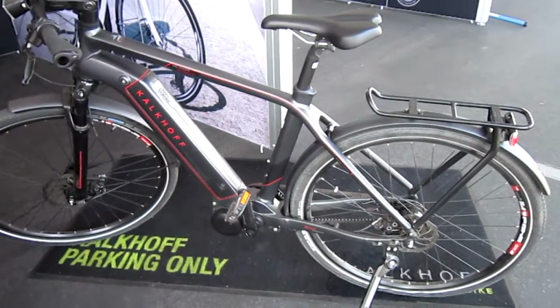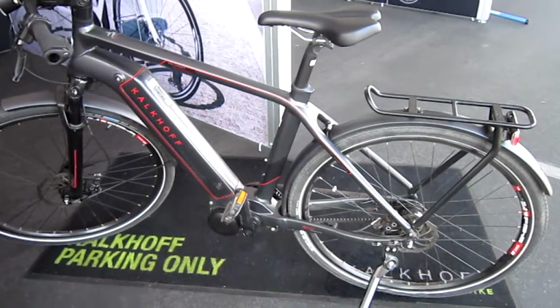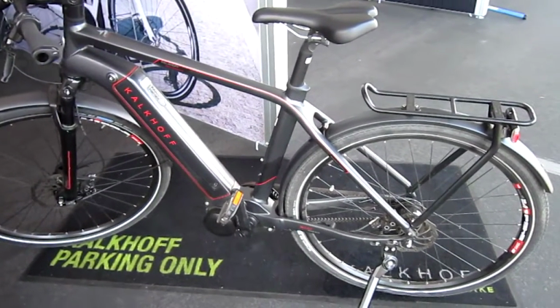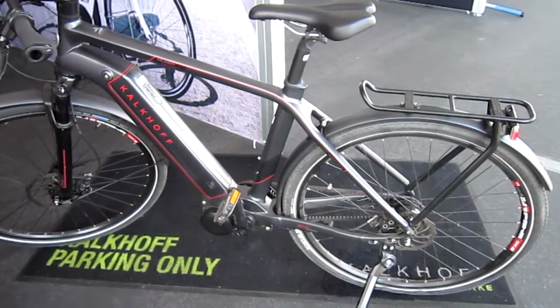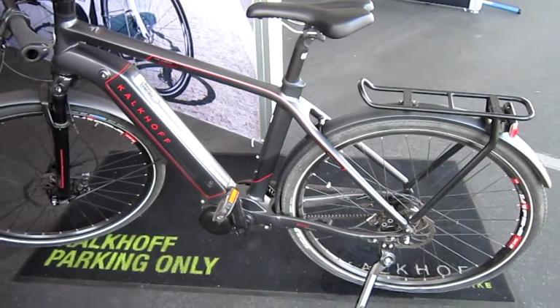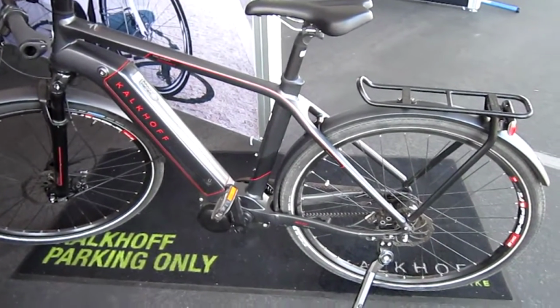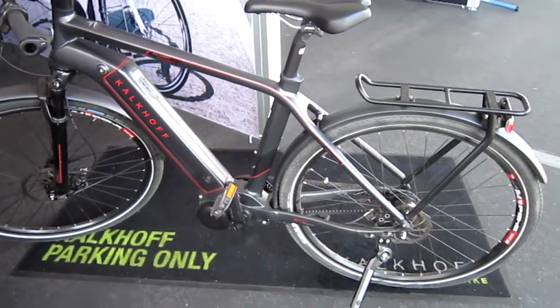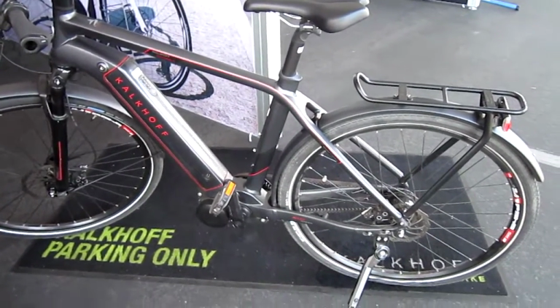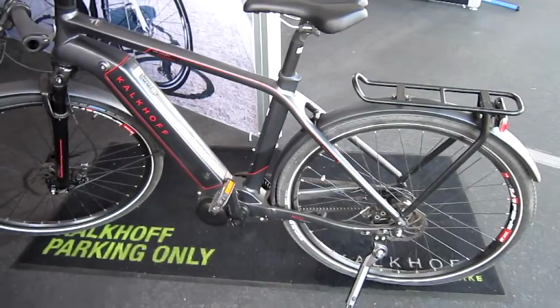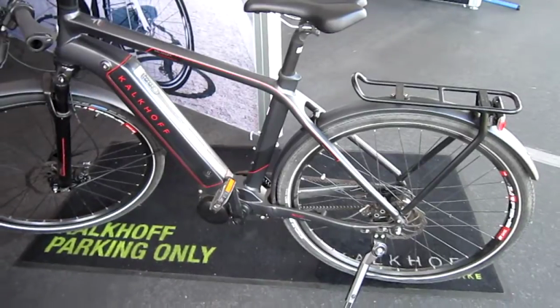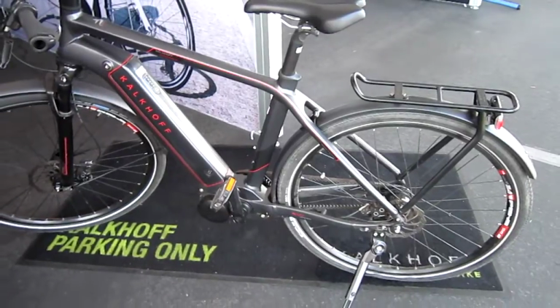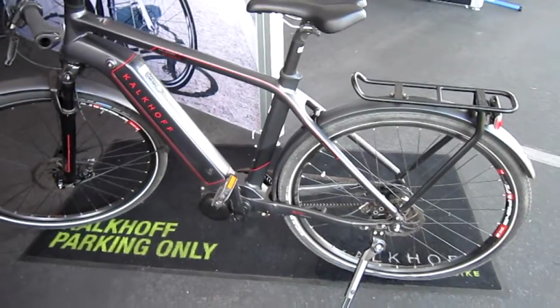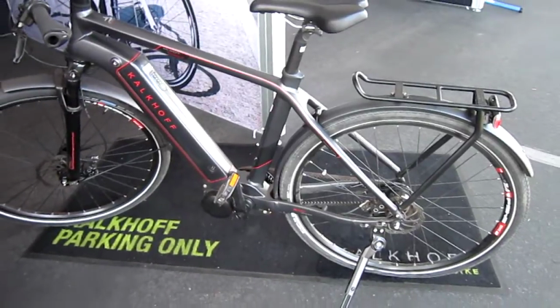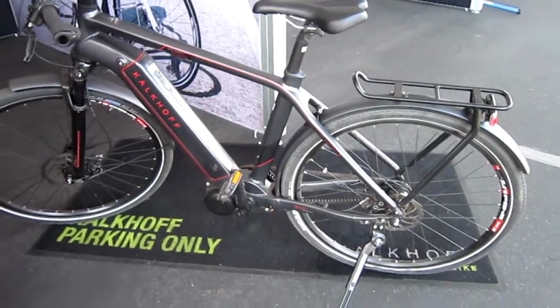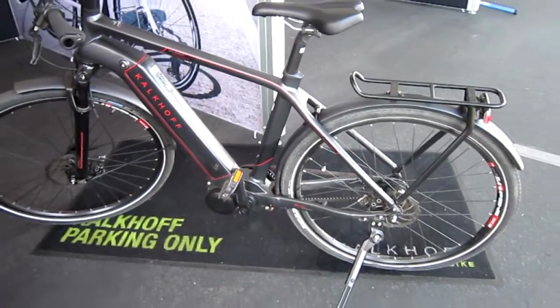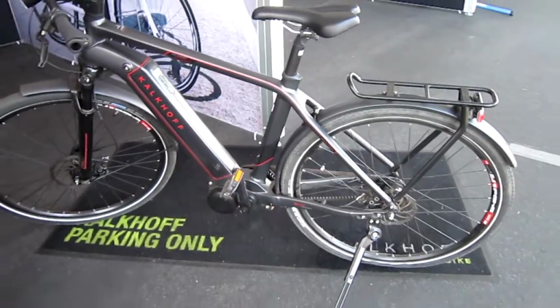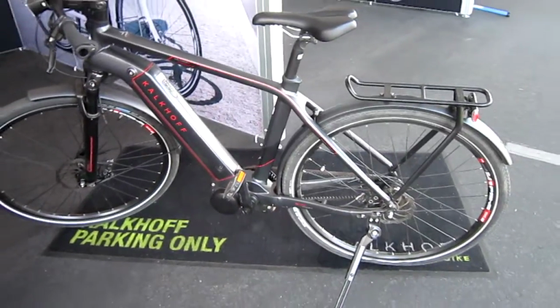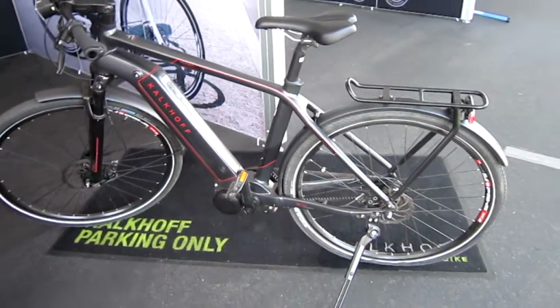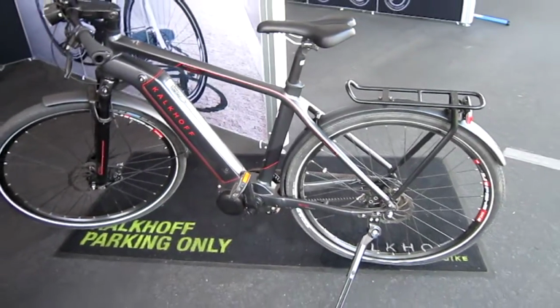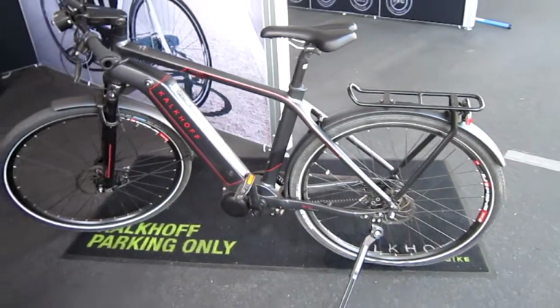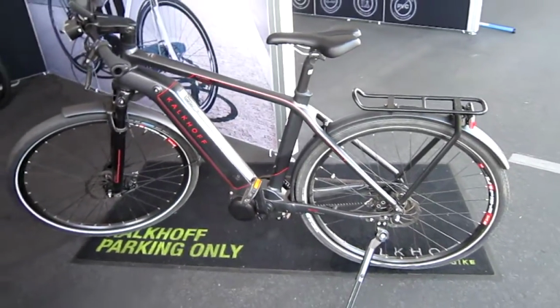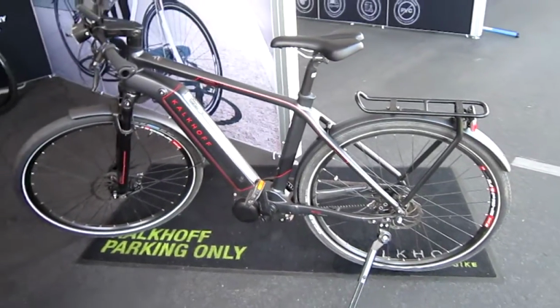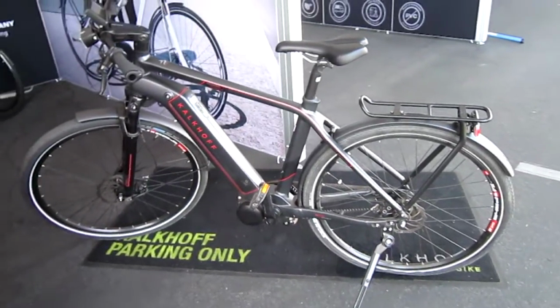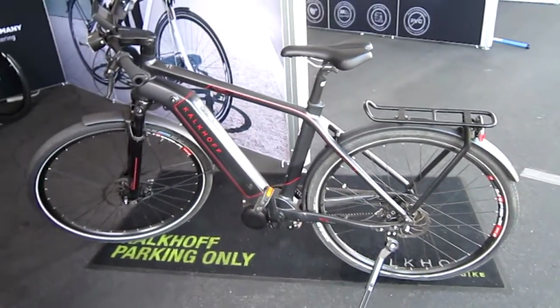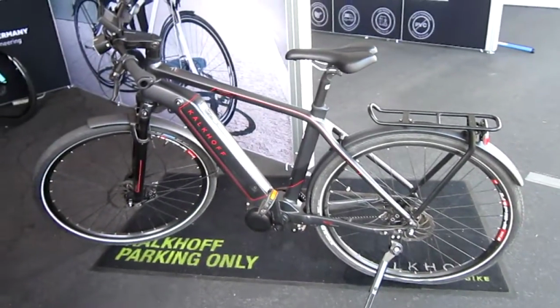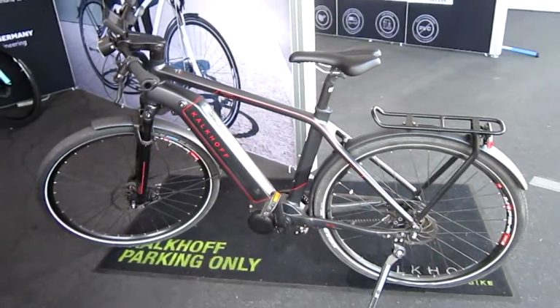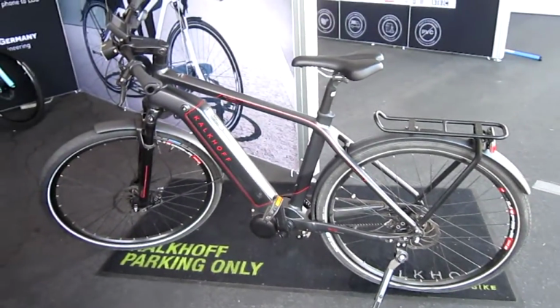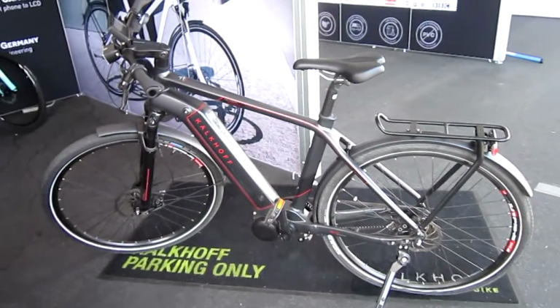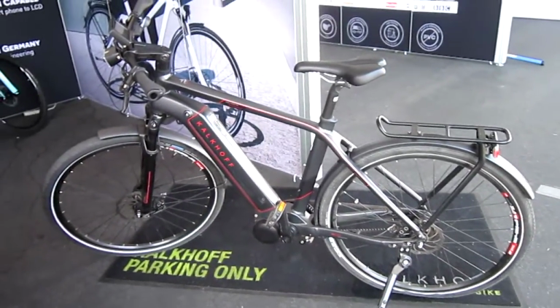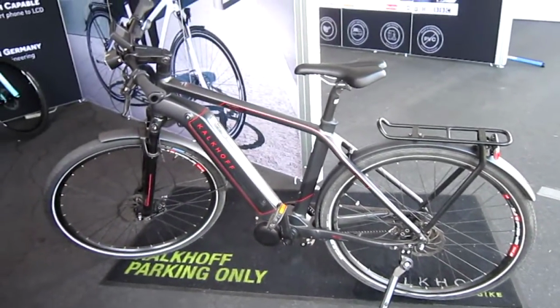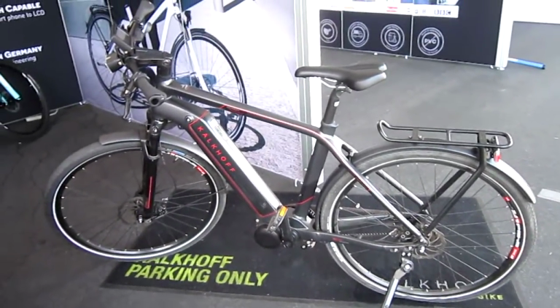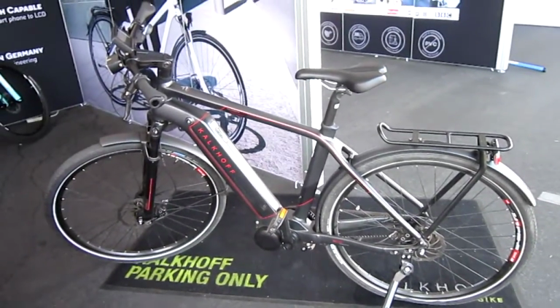Integrale — I-N-T-E-G-R-A-L-E, that's how it's spelled. Alright, well, thanks for following along.